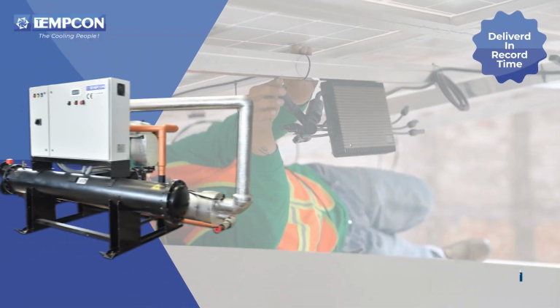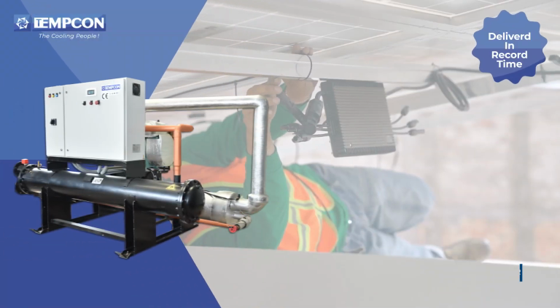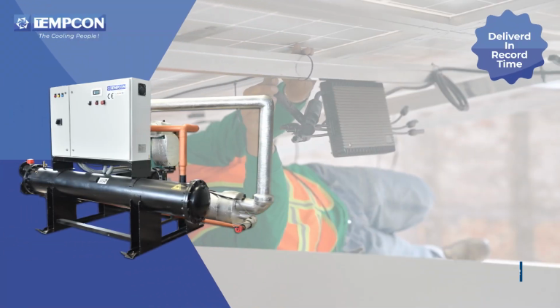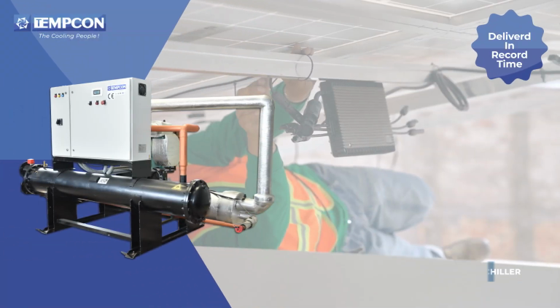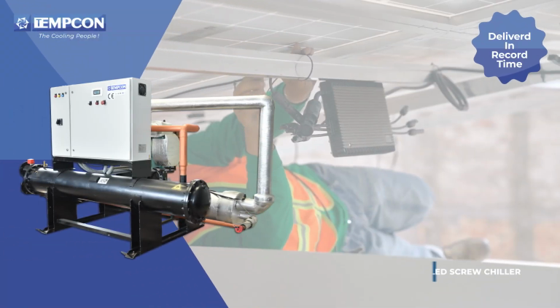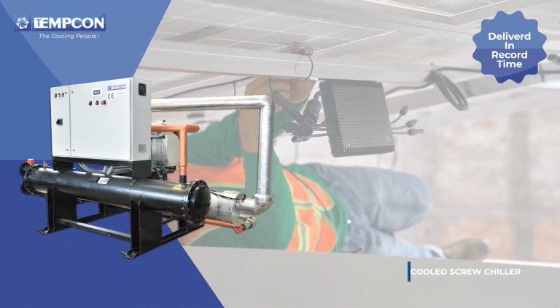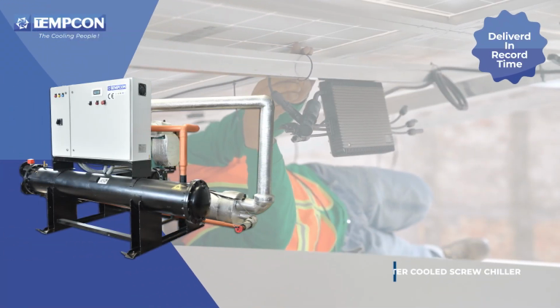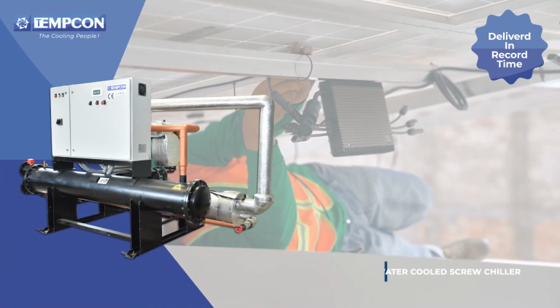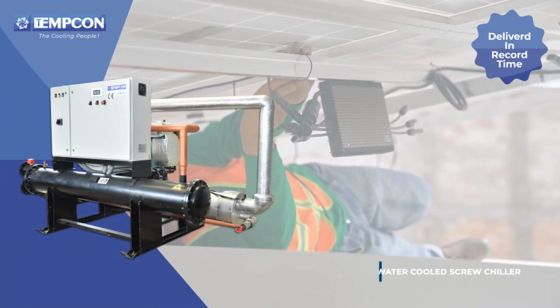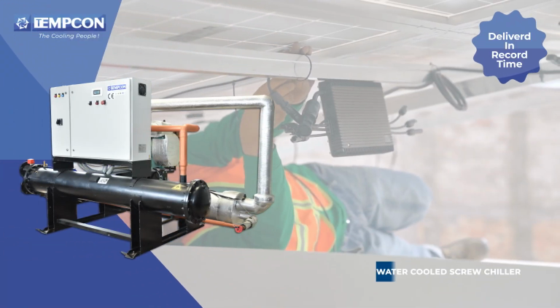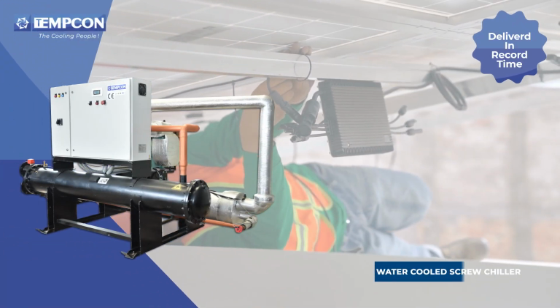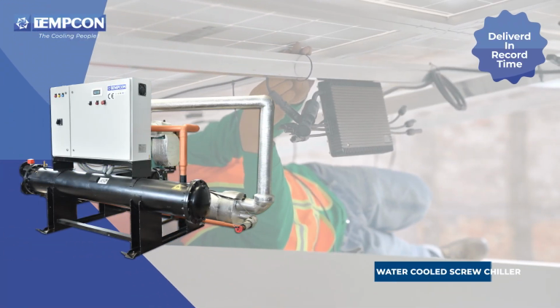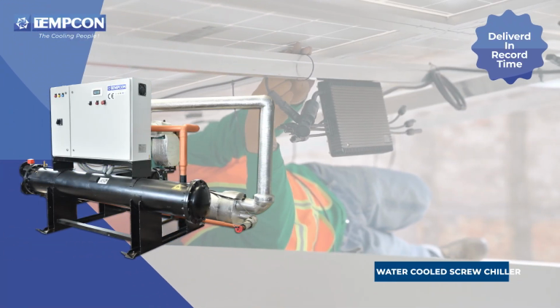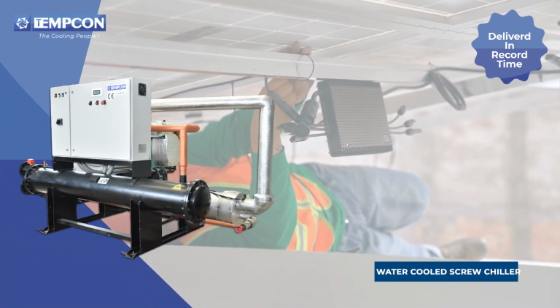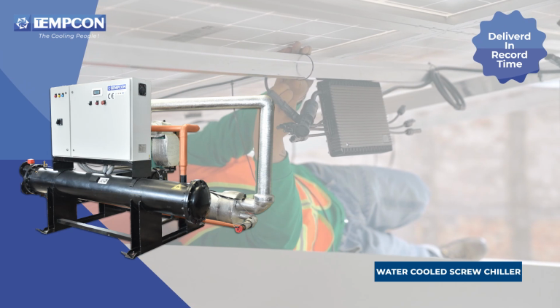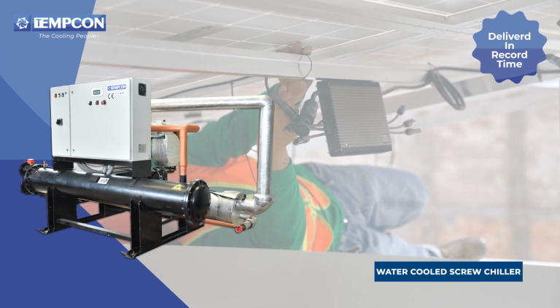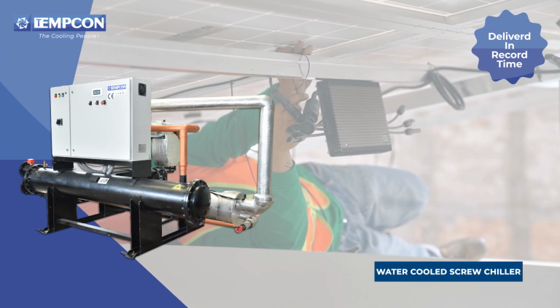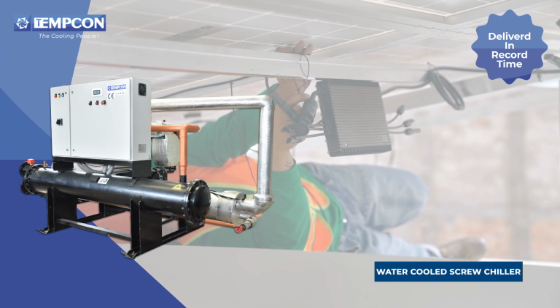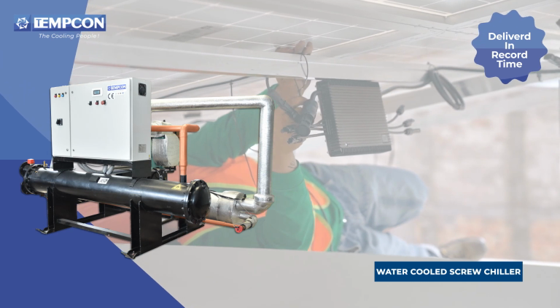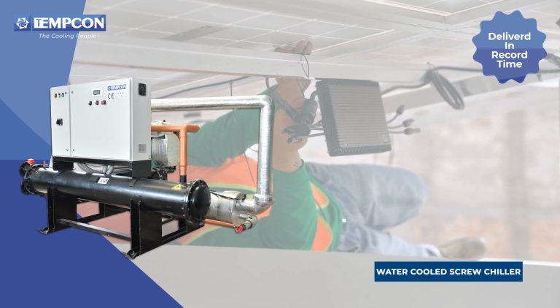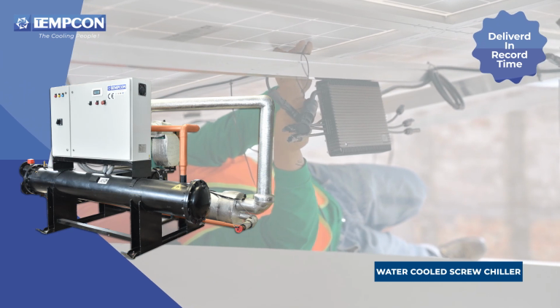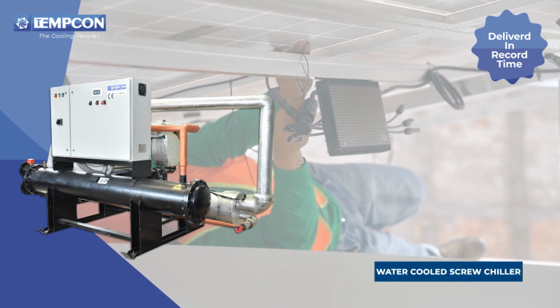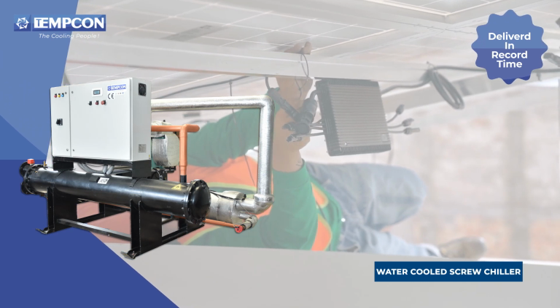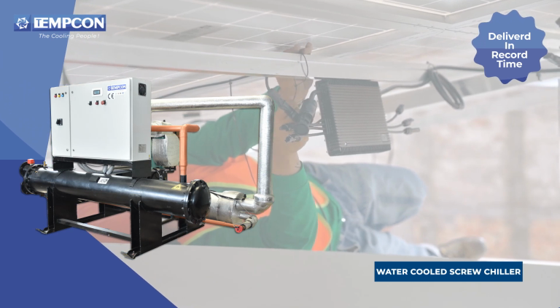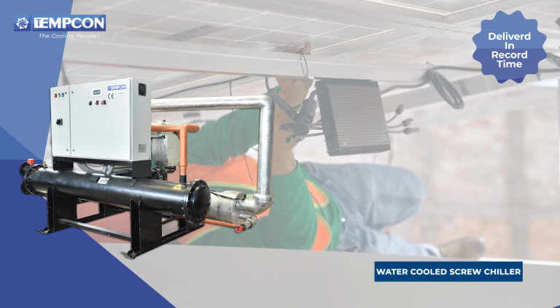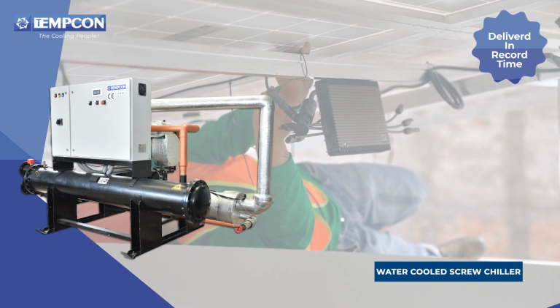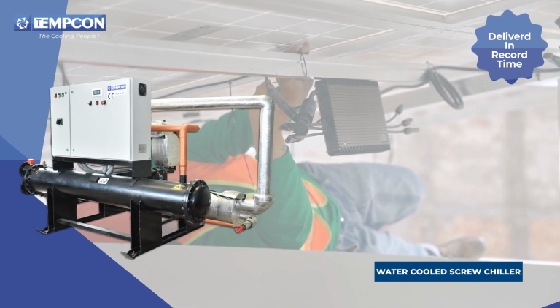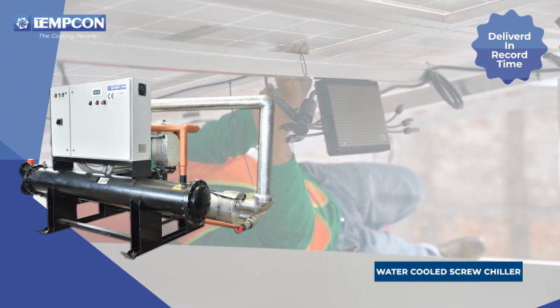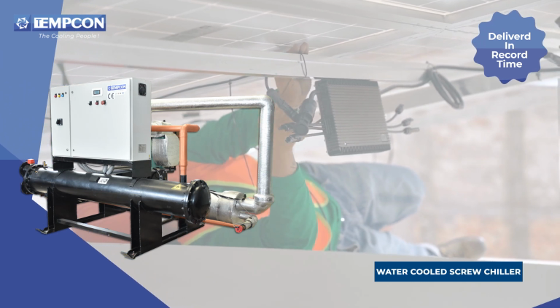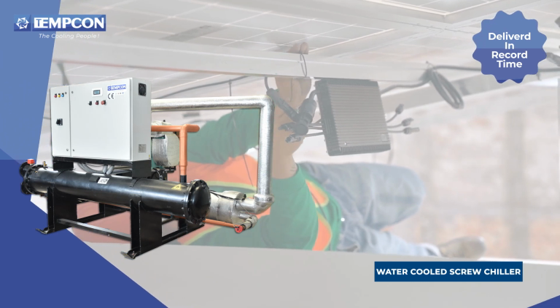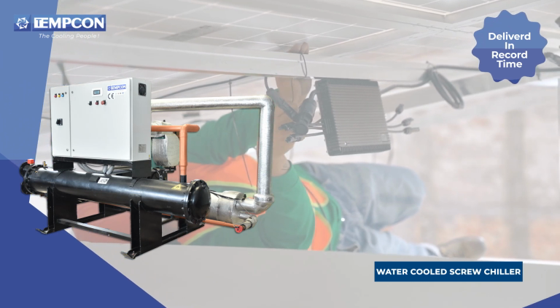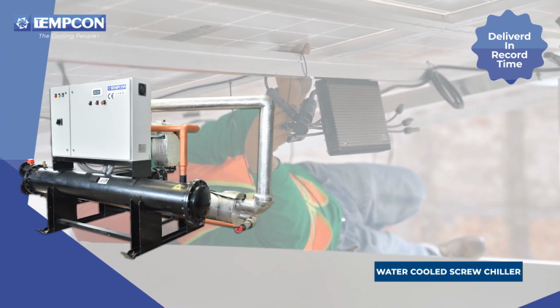This year they have ordered us a 150 TR water-cooled screw chiller, which was delivered and installed in record time.